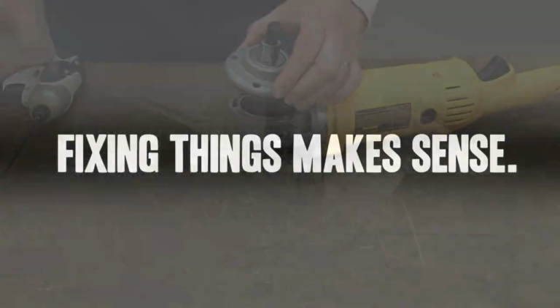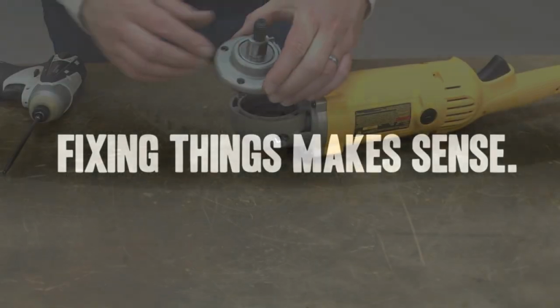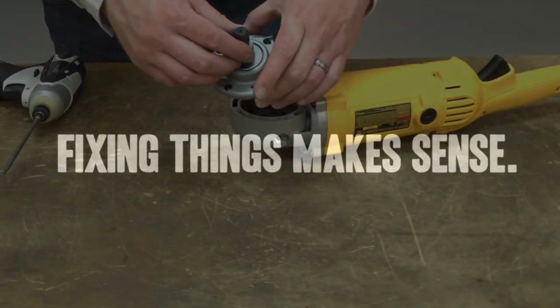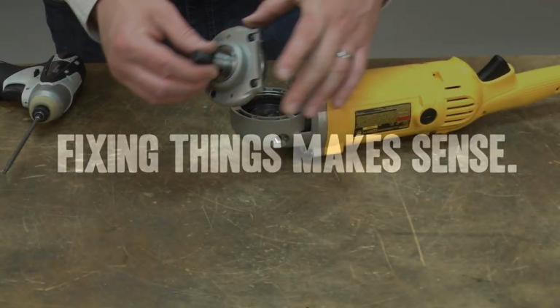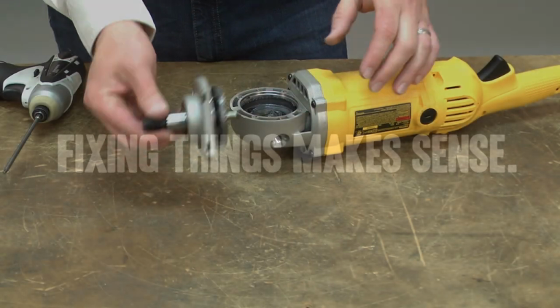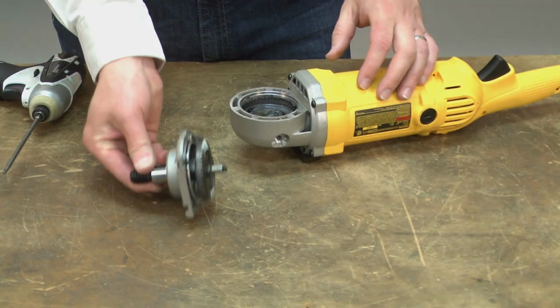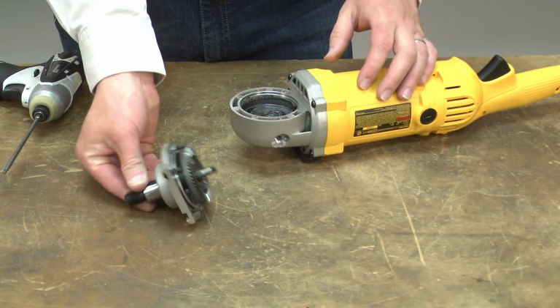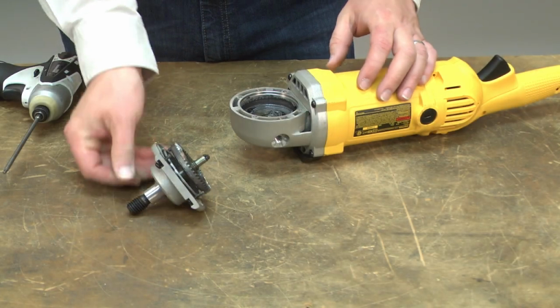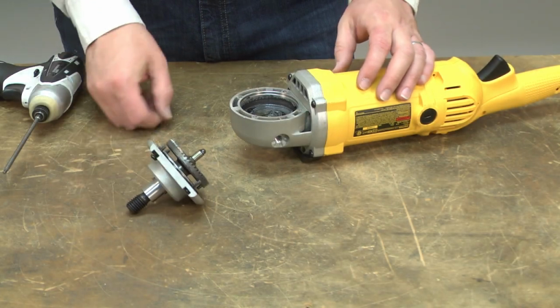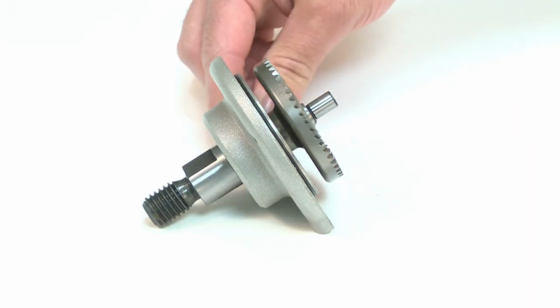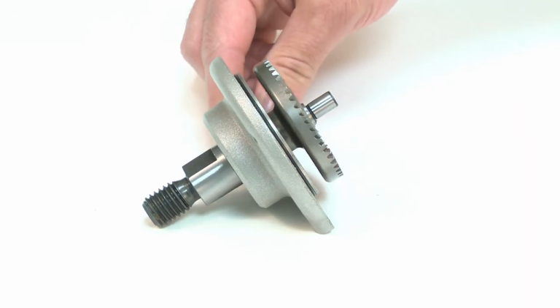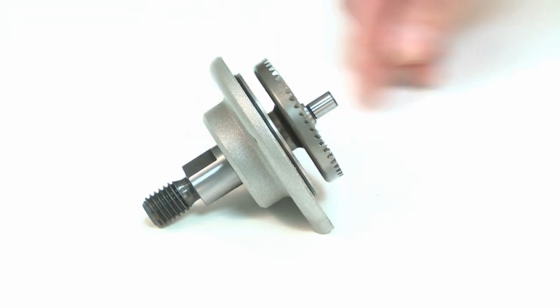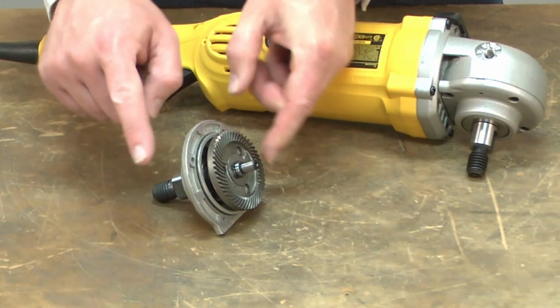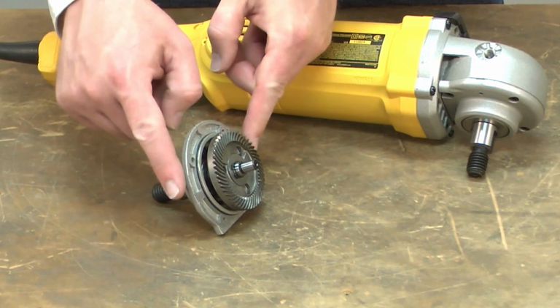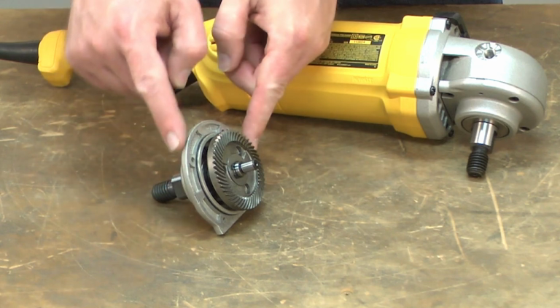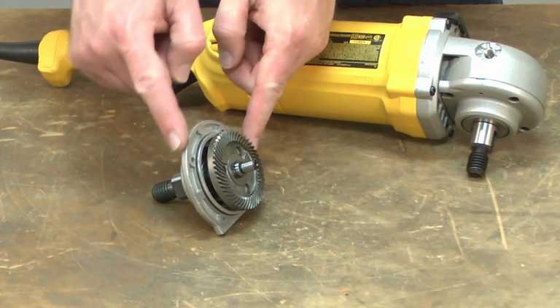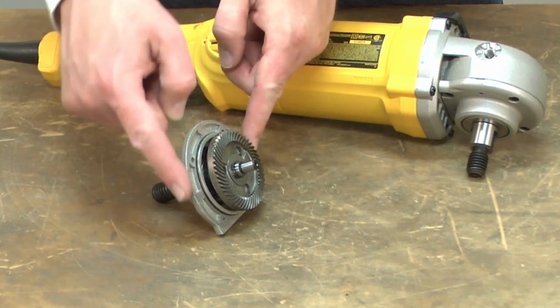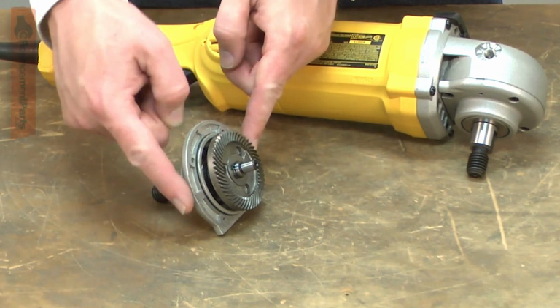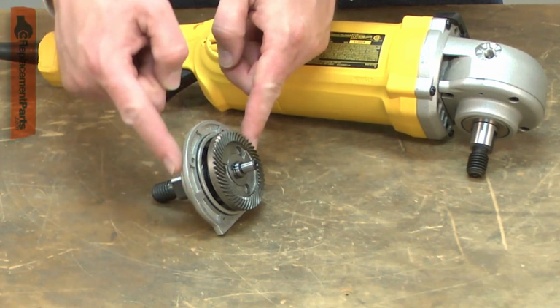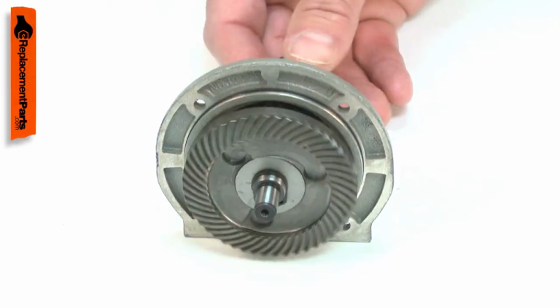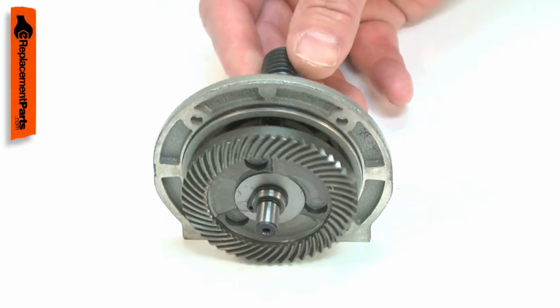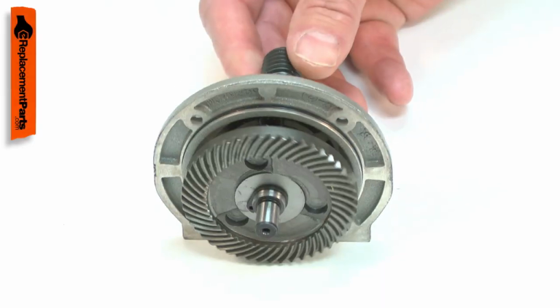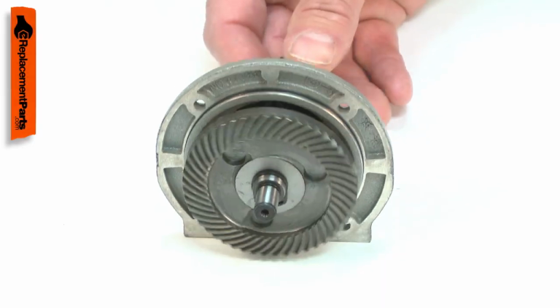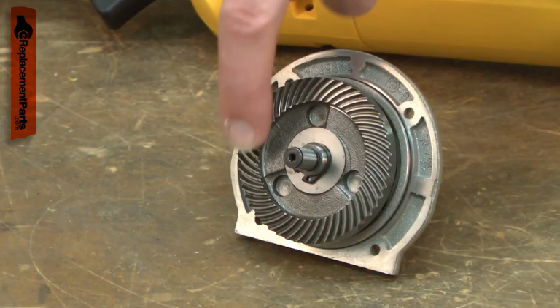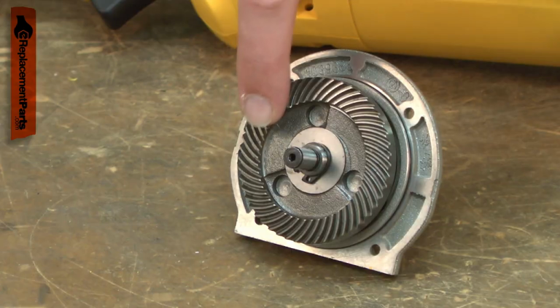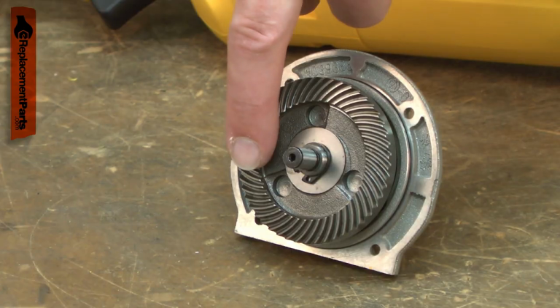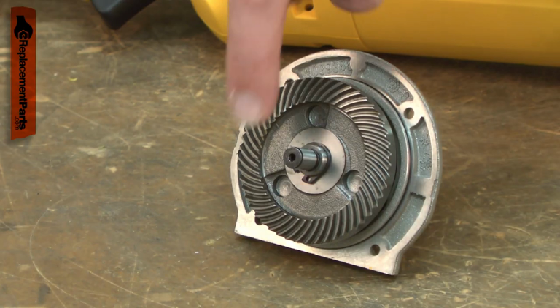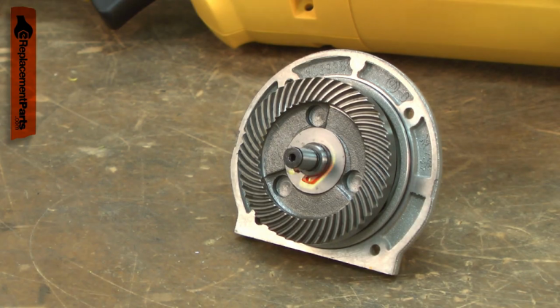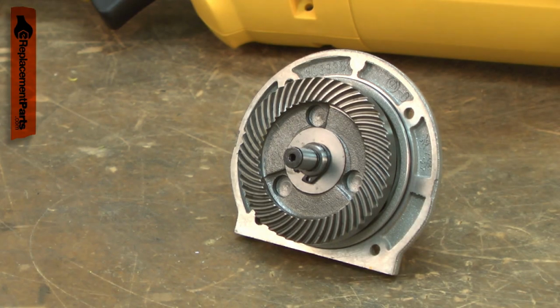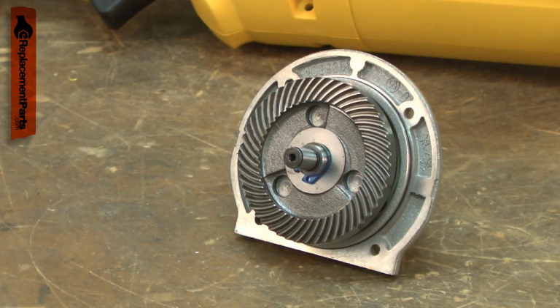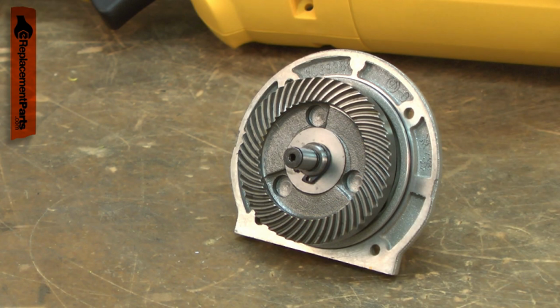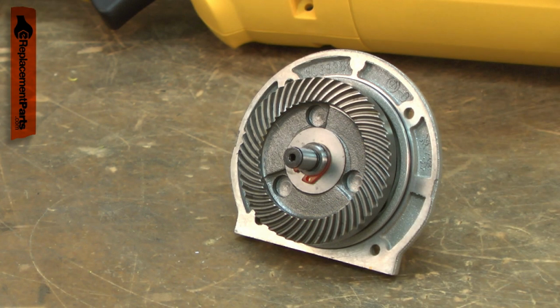The spindle assembly consists of the spindle, the lower housing and seal, the spindle bearing, the spindle gear, and a retaining ring.